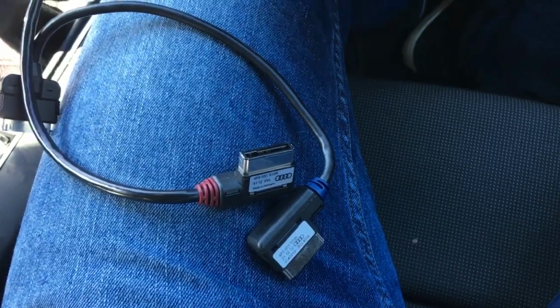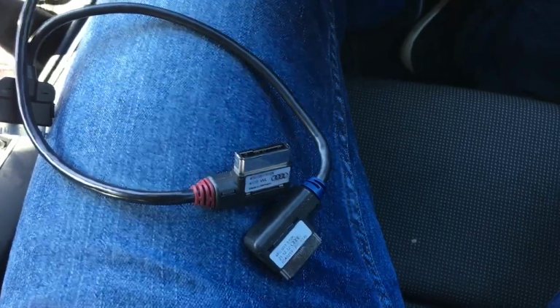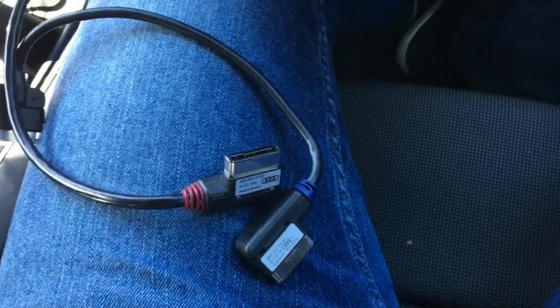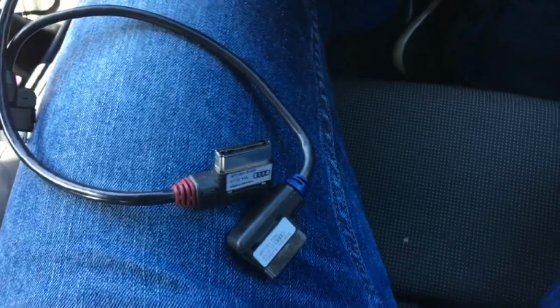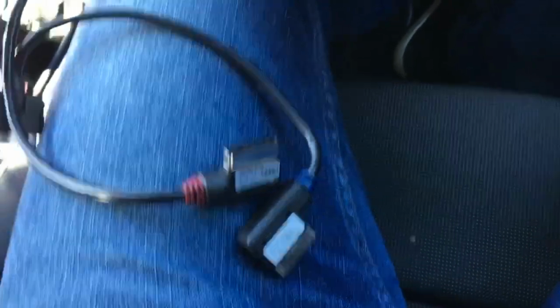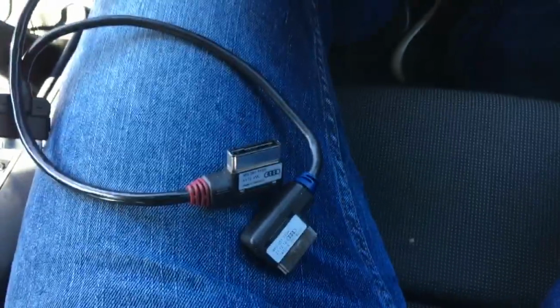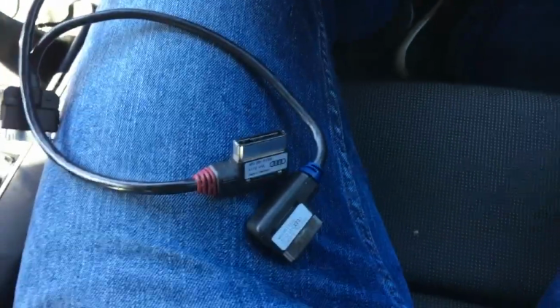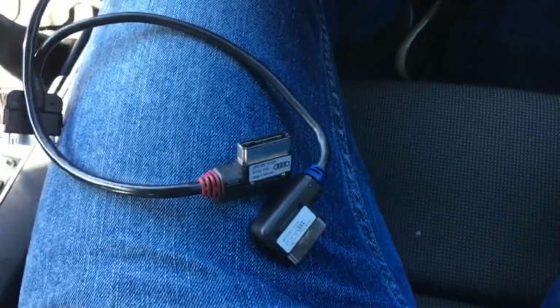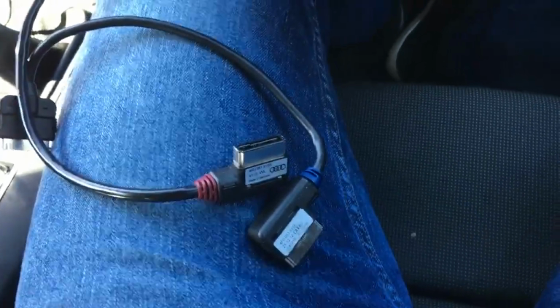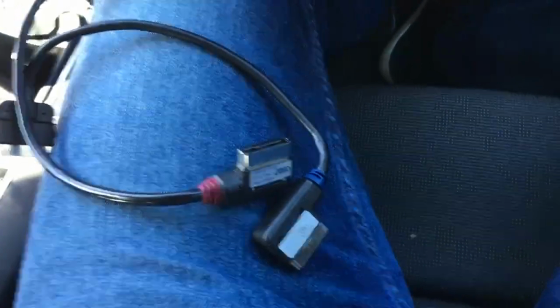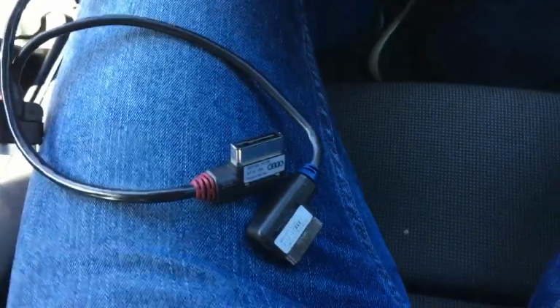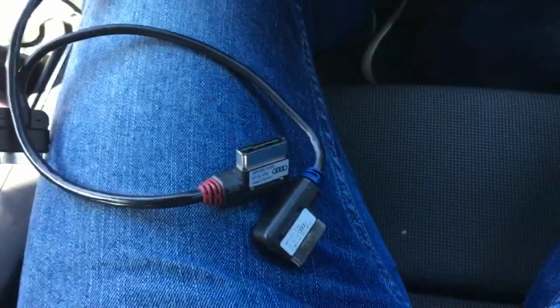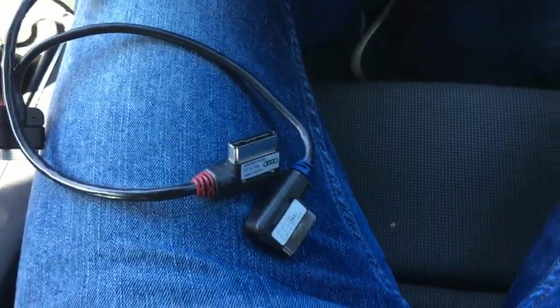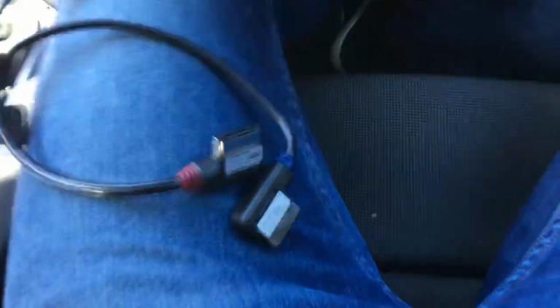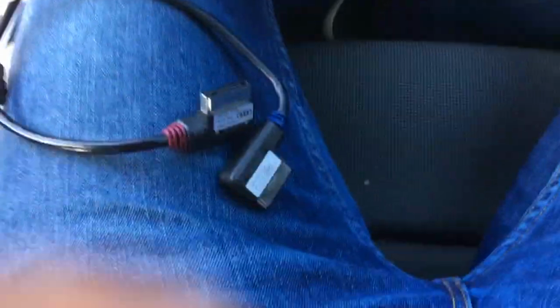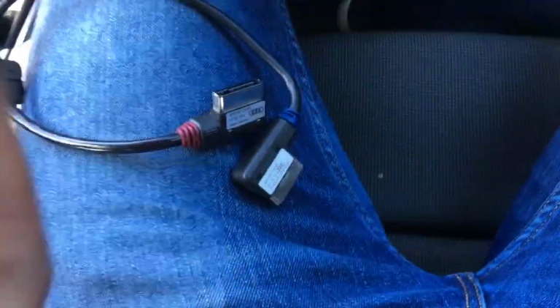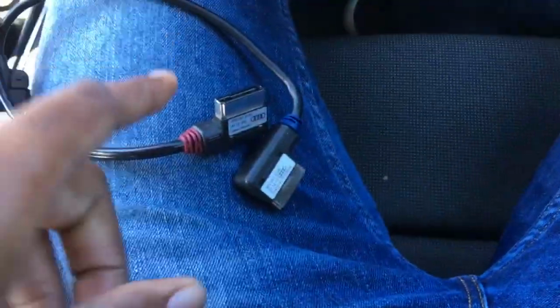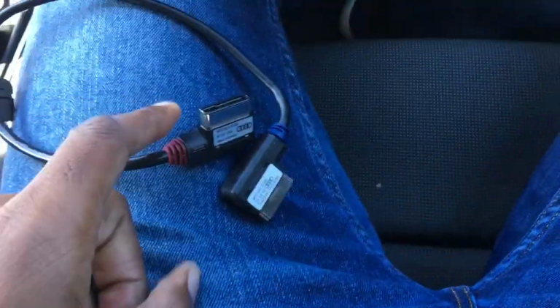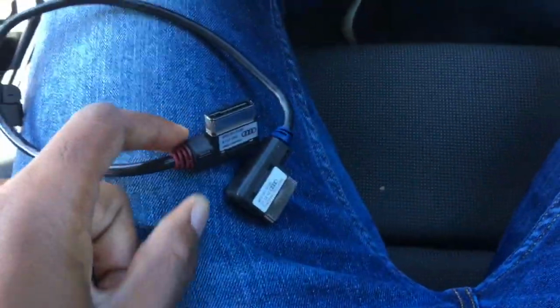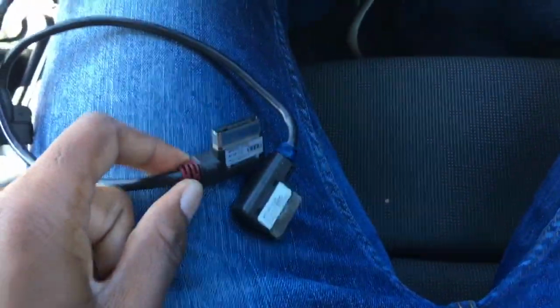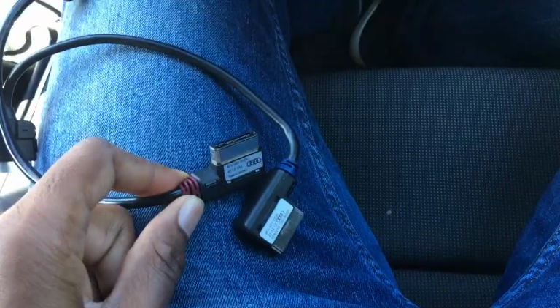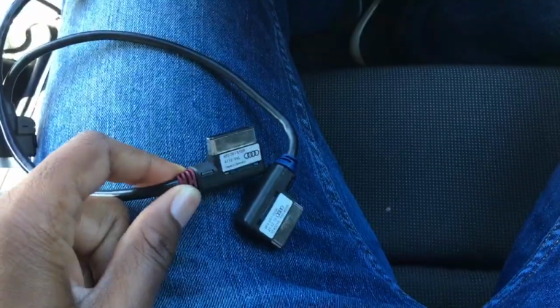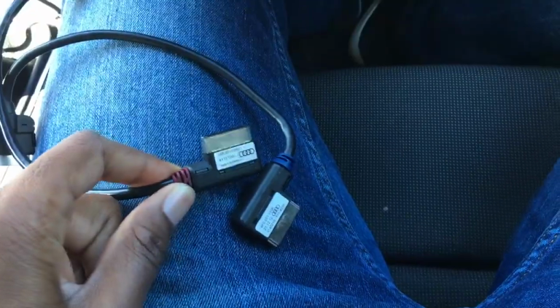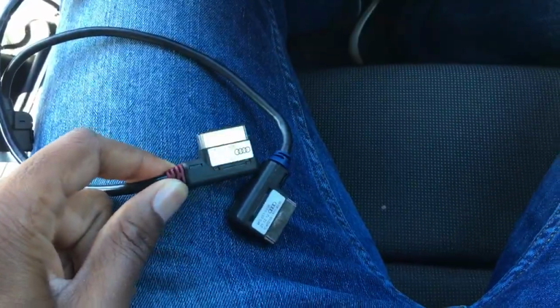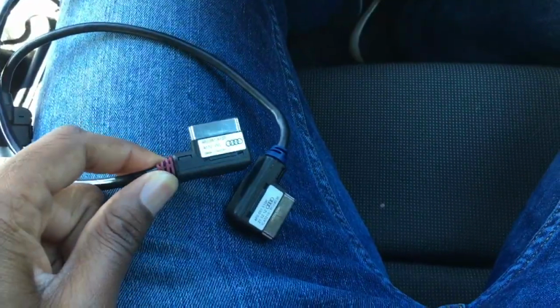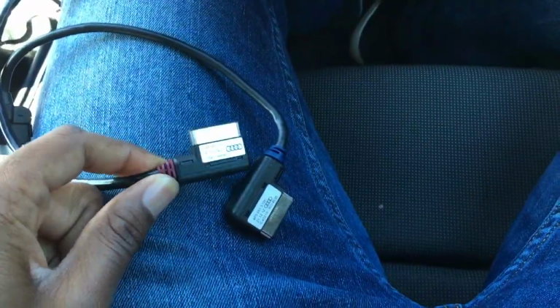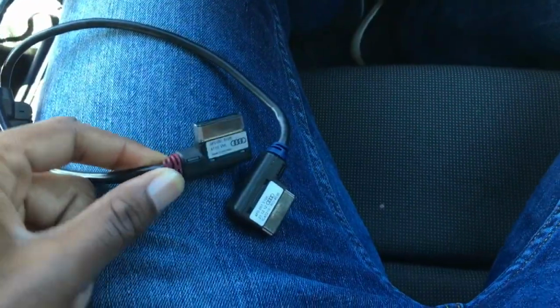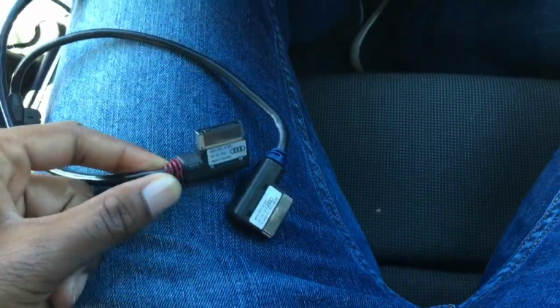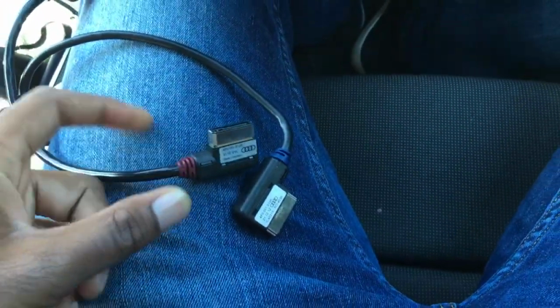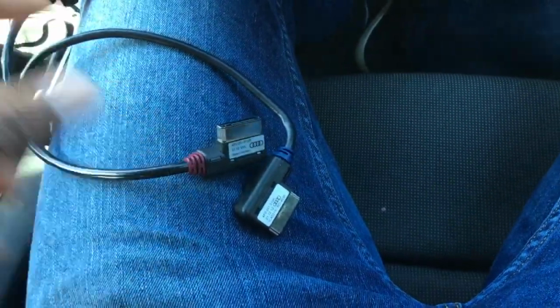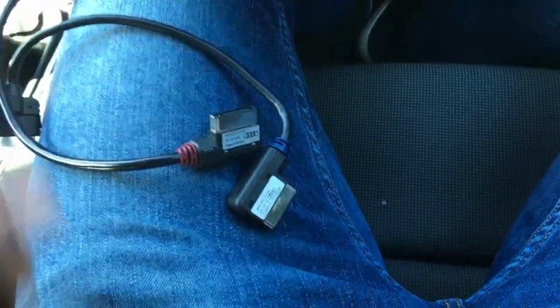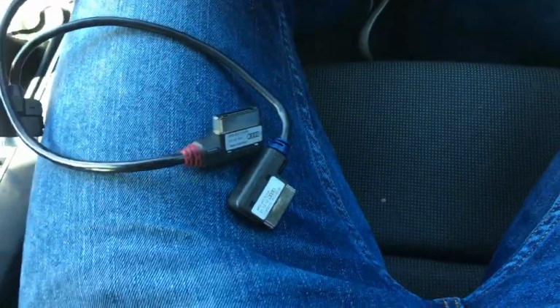Alright guys, in this video I'm going to be going over AMI cables and what exactly they do.